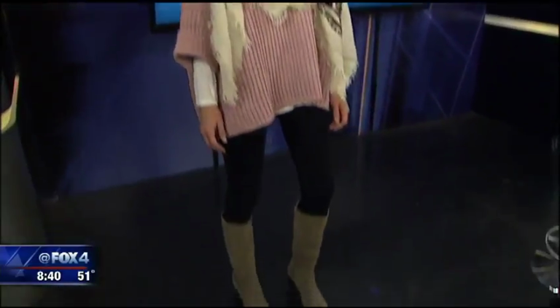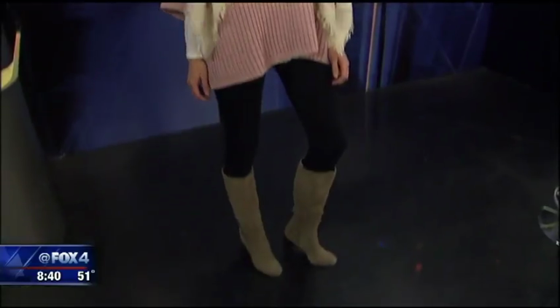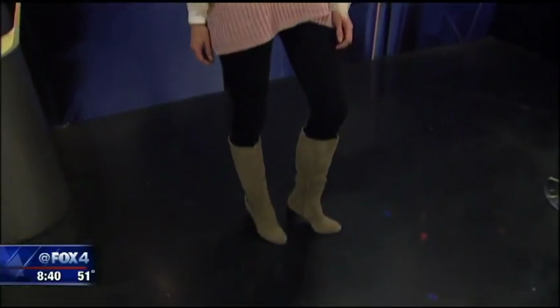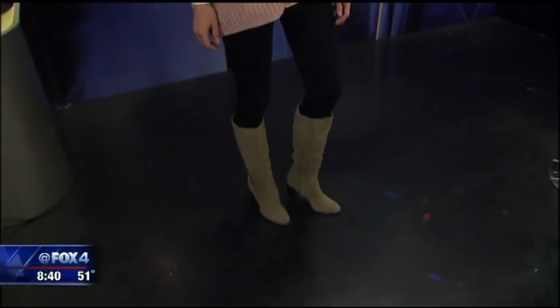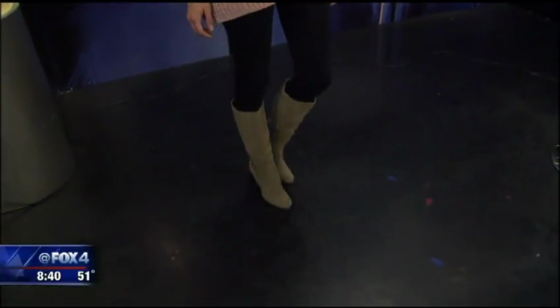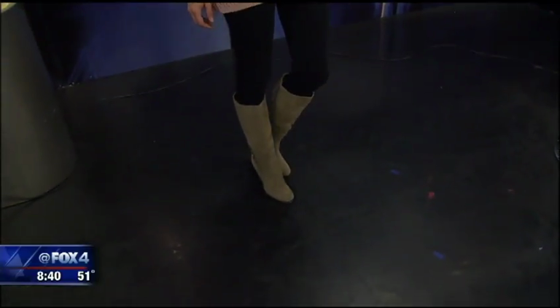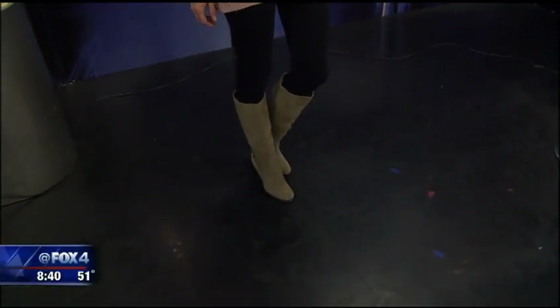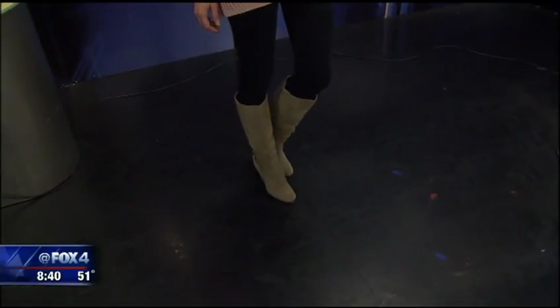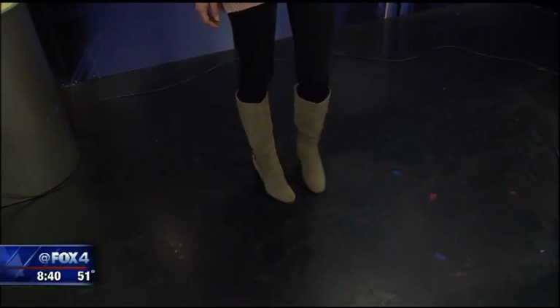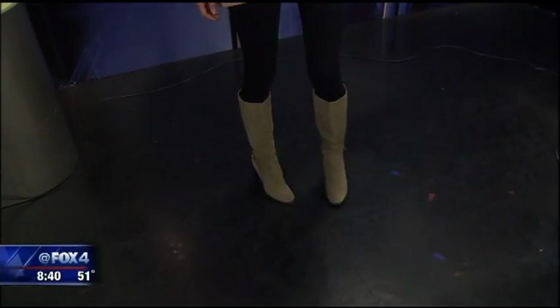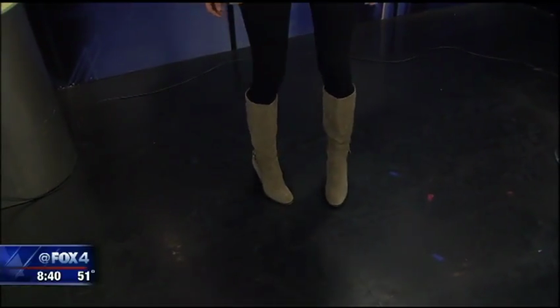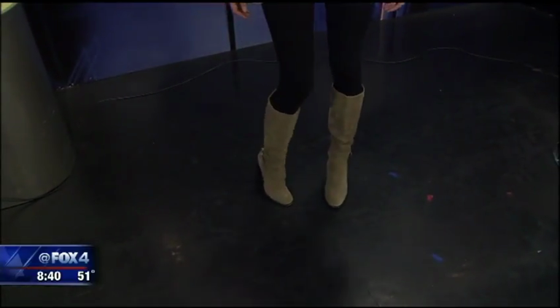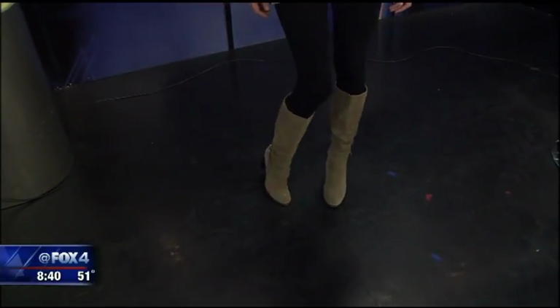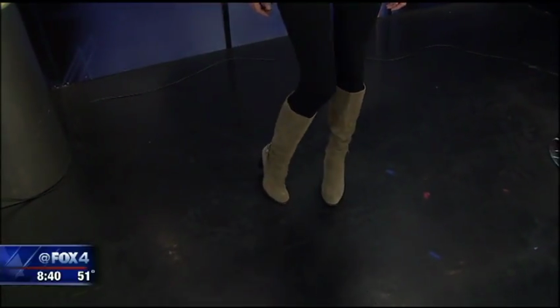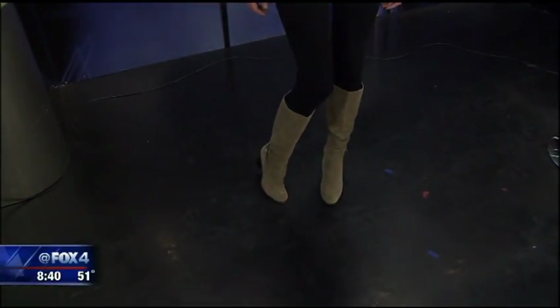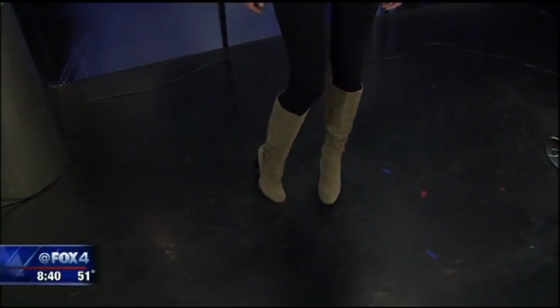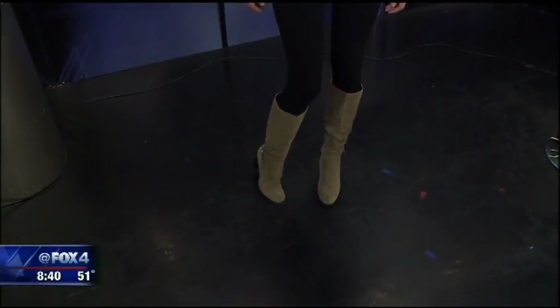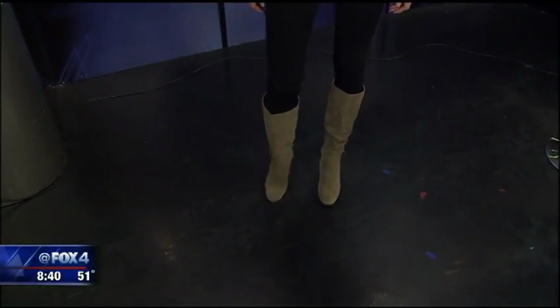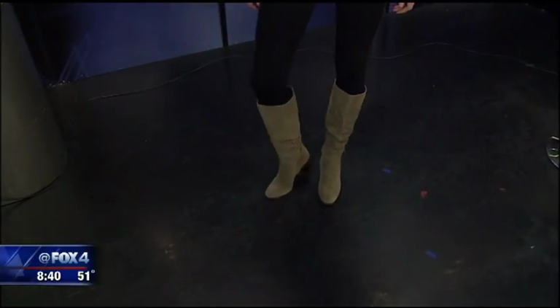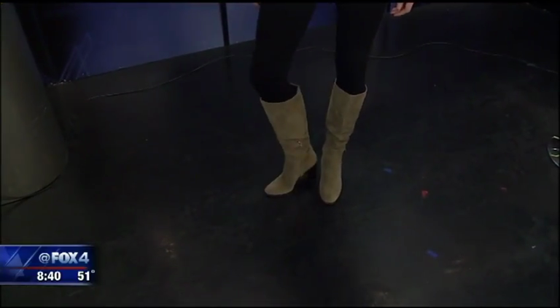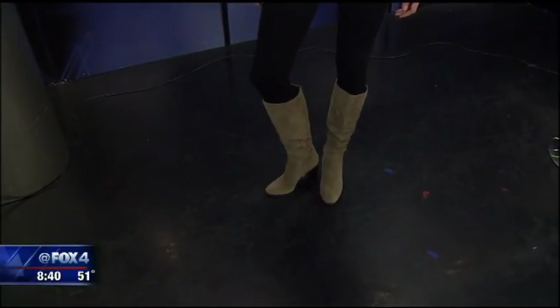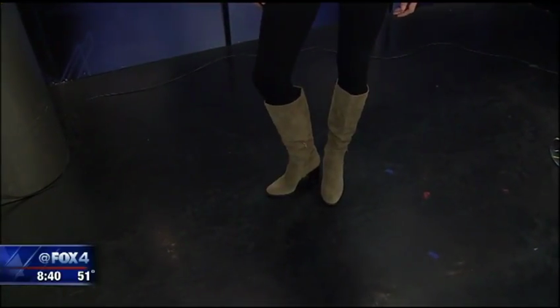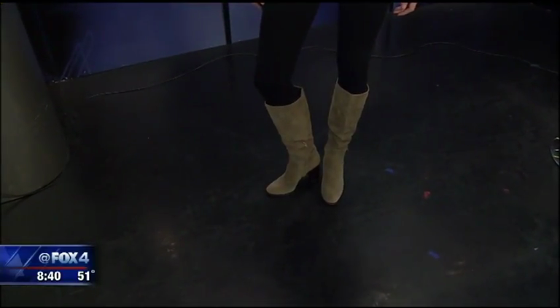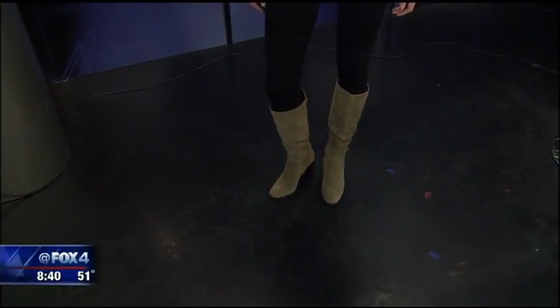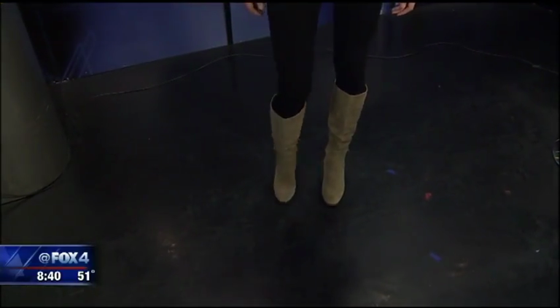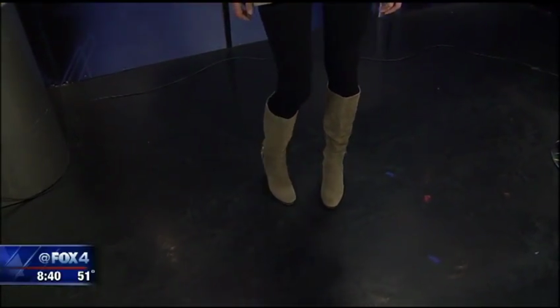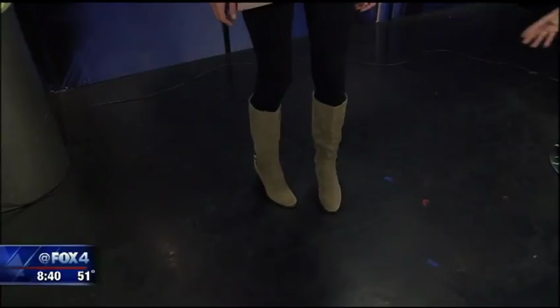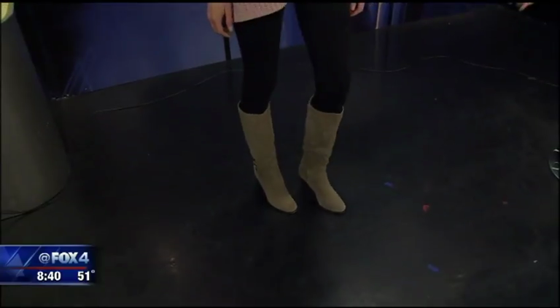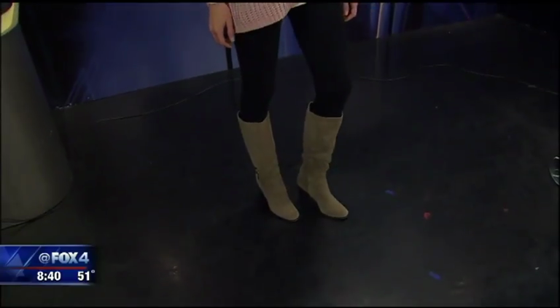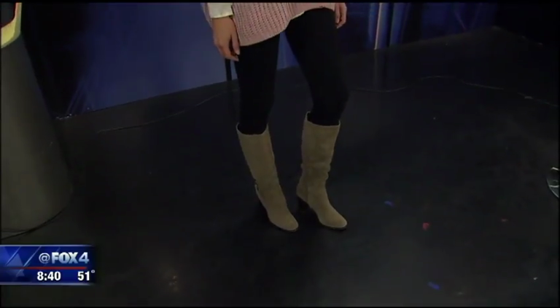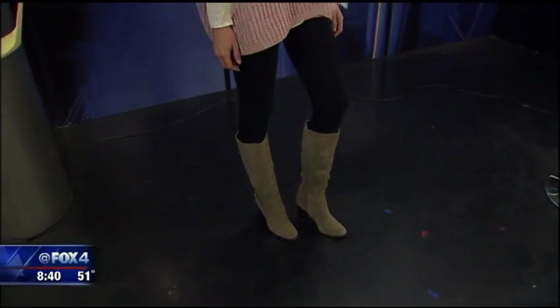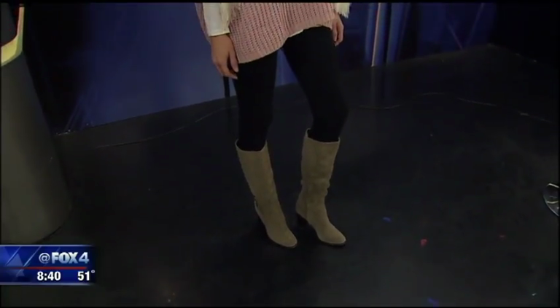It kind of dresses it up just a little bit, but it's that cozy look with the leggings. Definitely looks good — makes her leg look really slender.